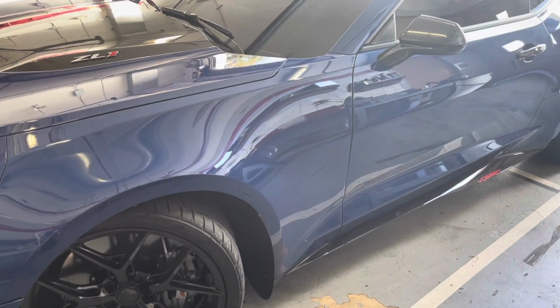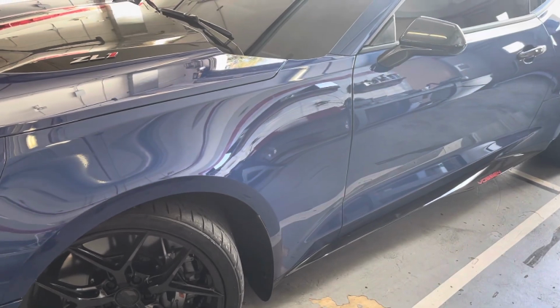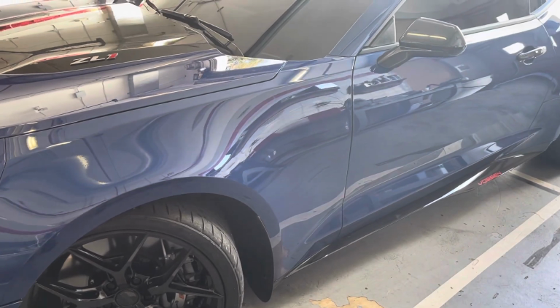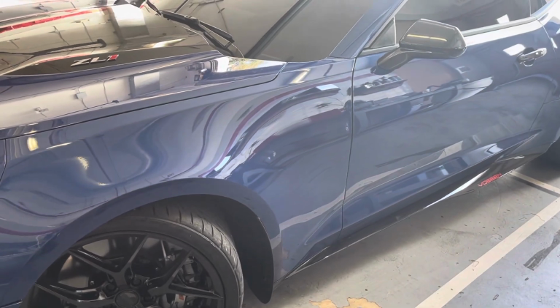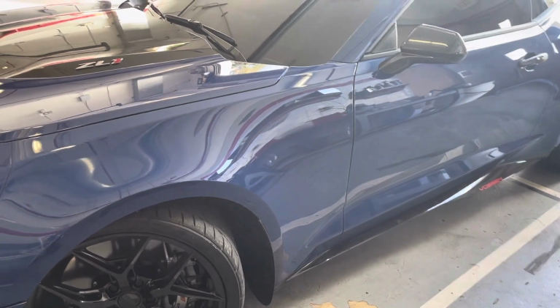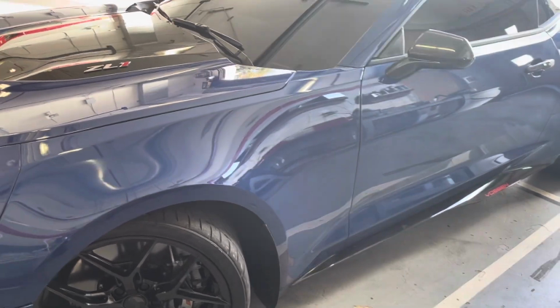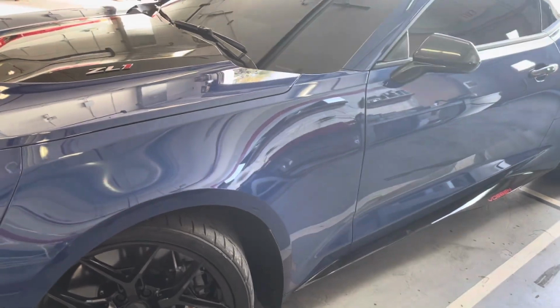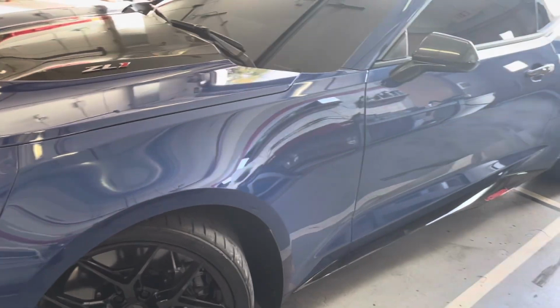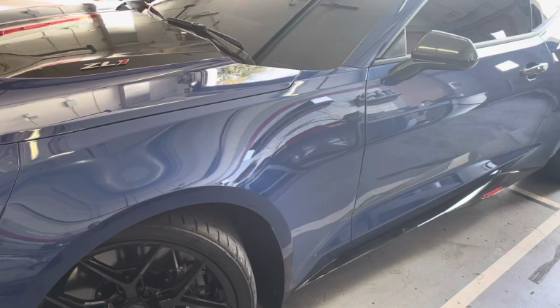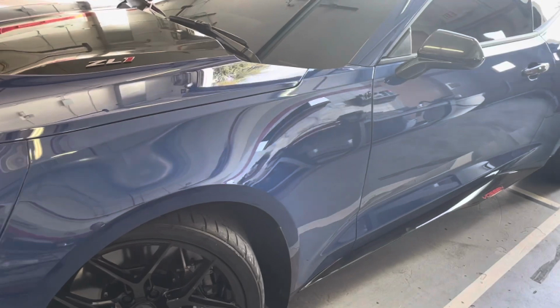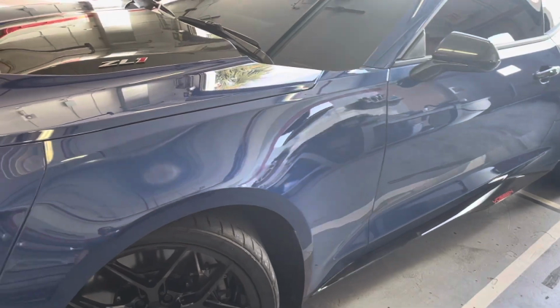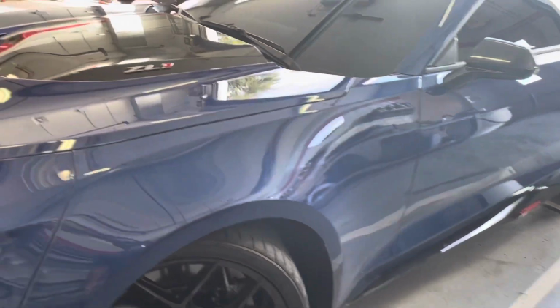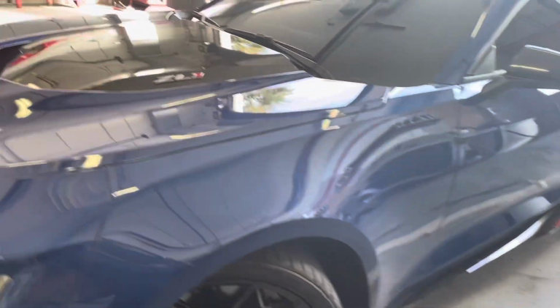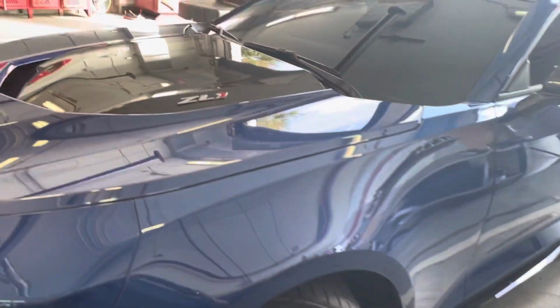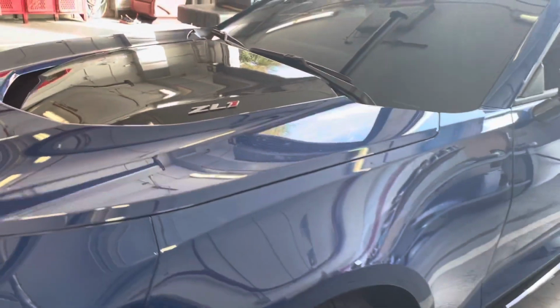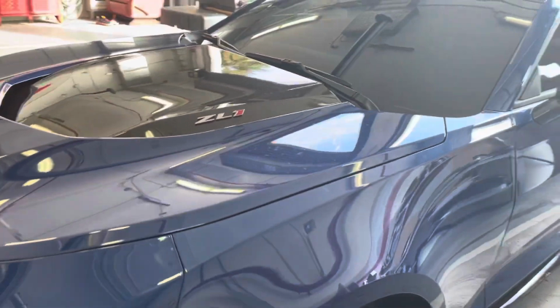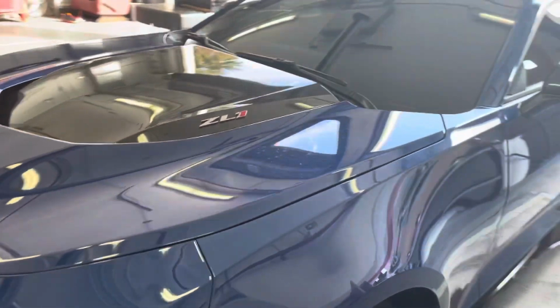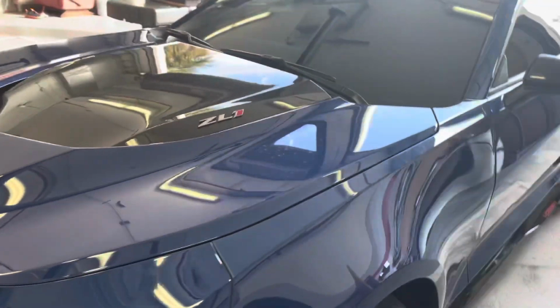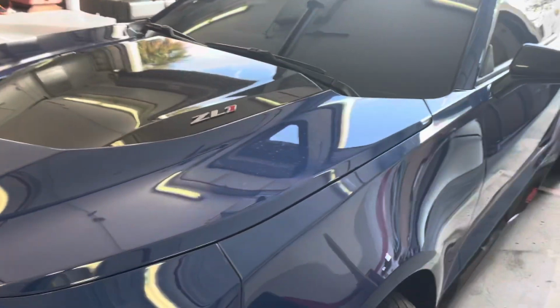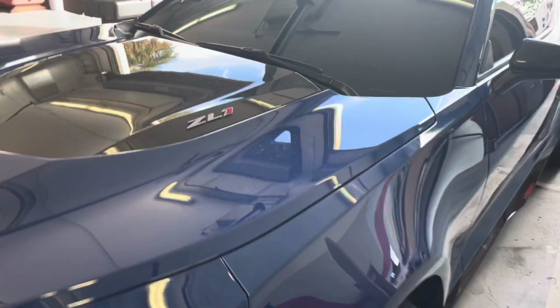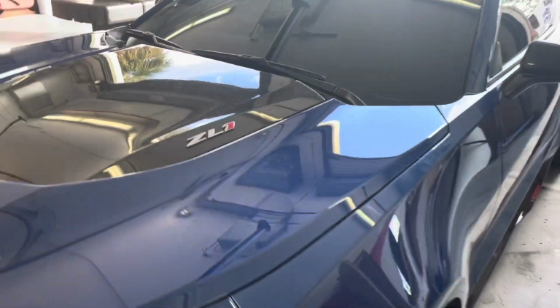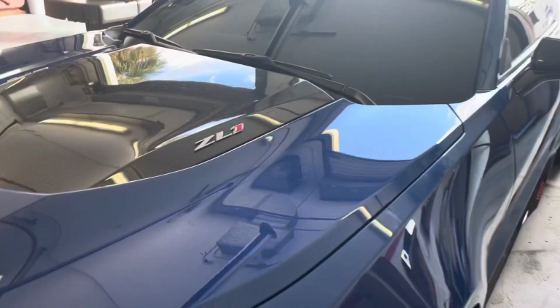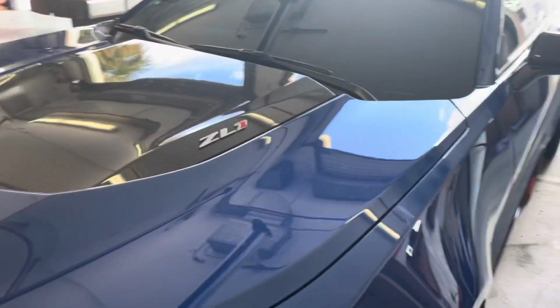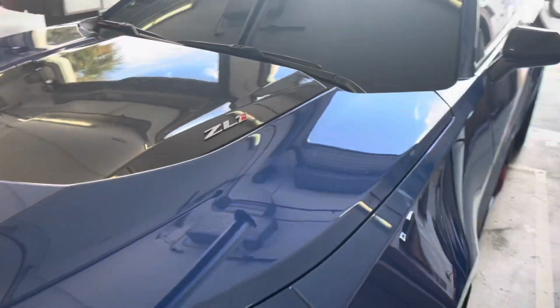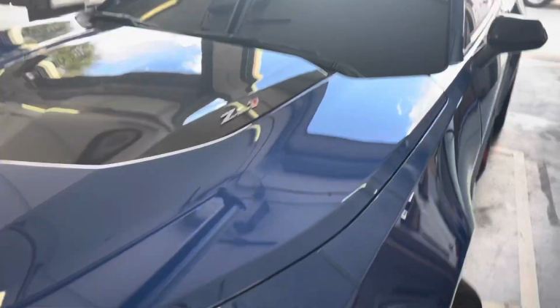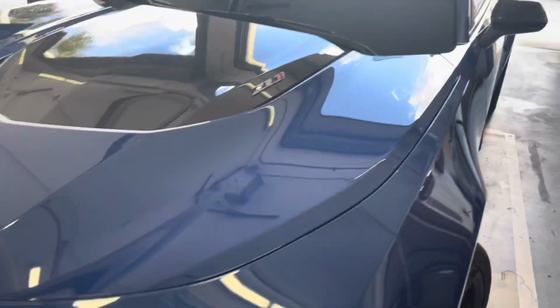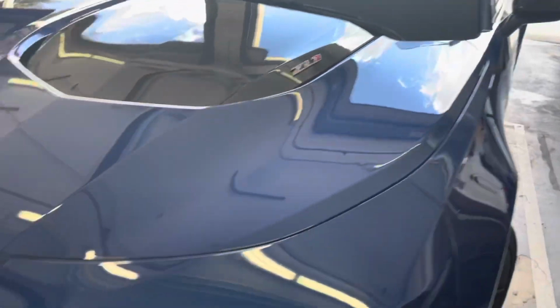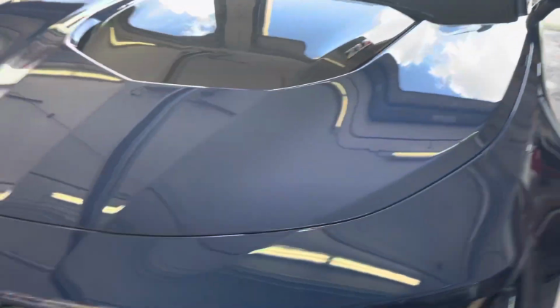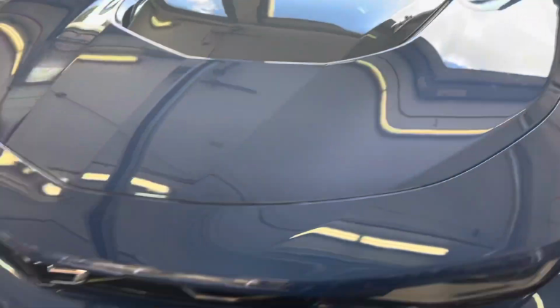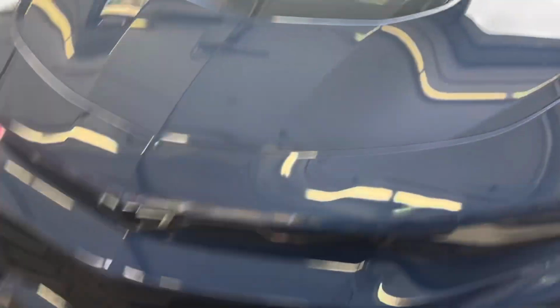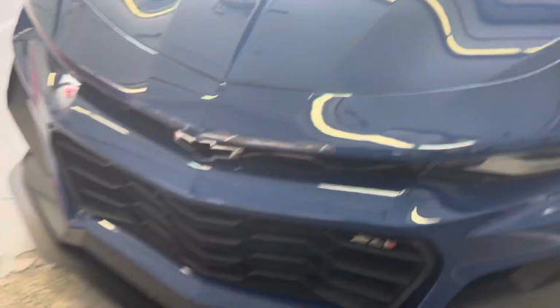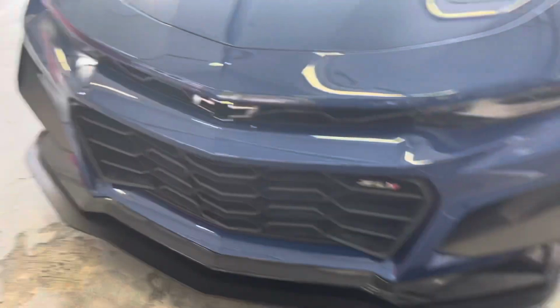We got a 2019 Chevy Camaro ZL1. This thing is a beauty.